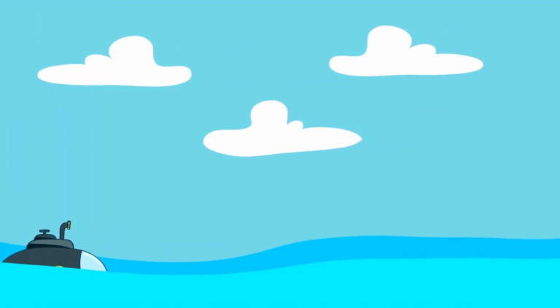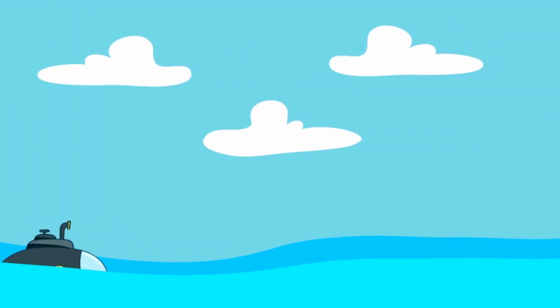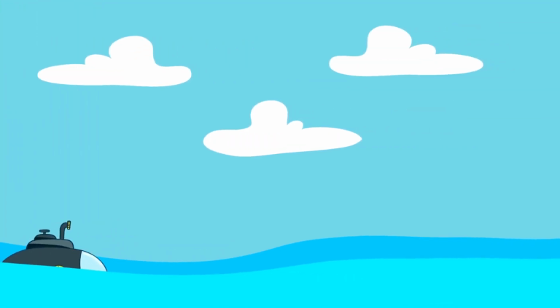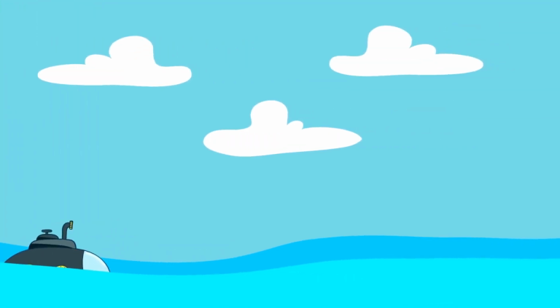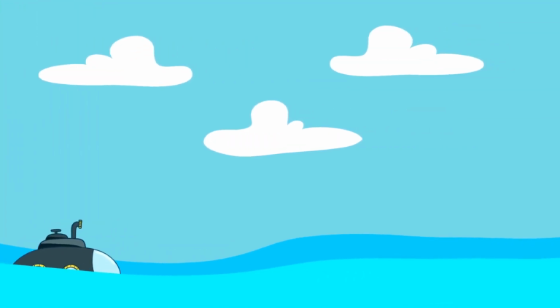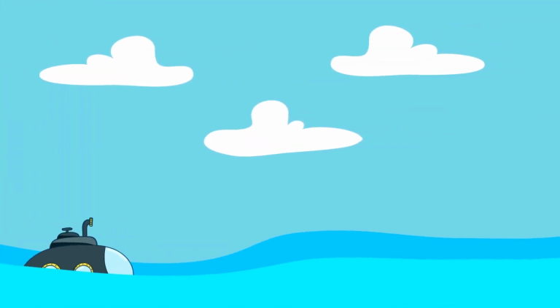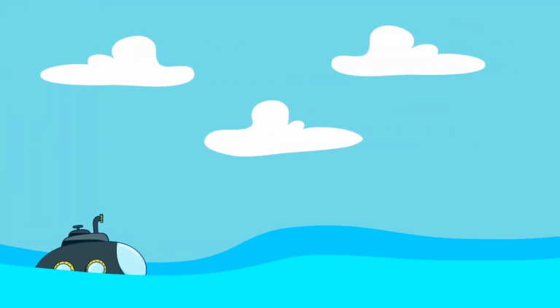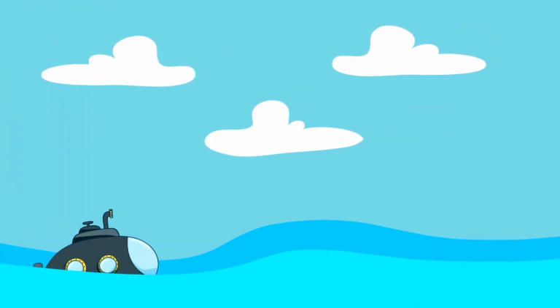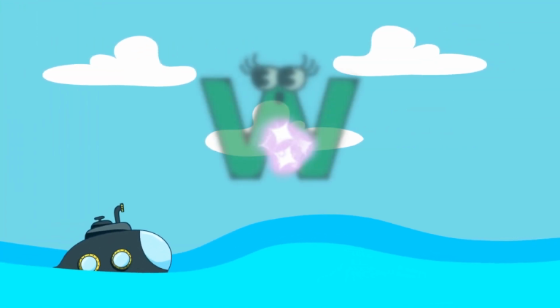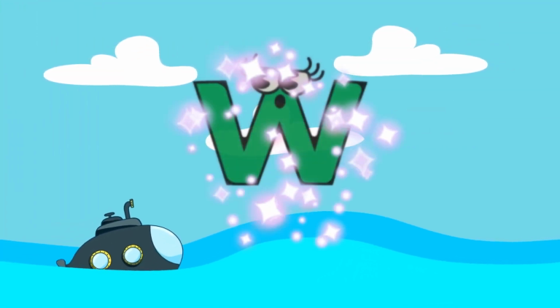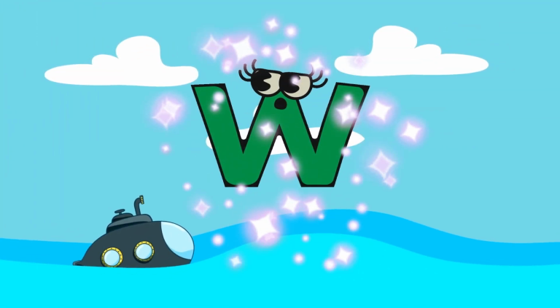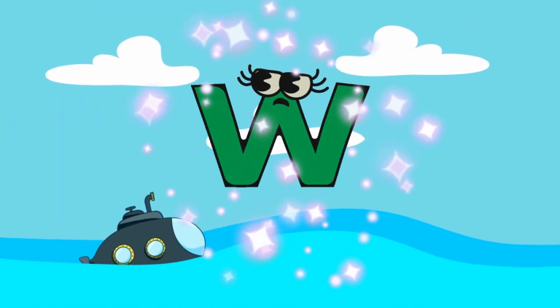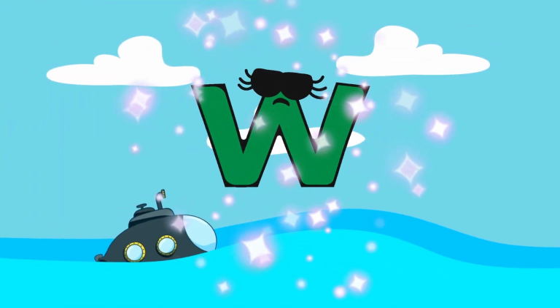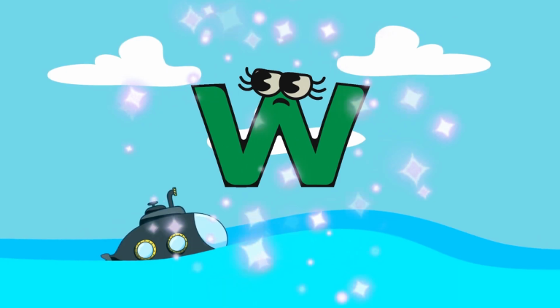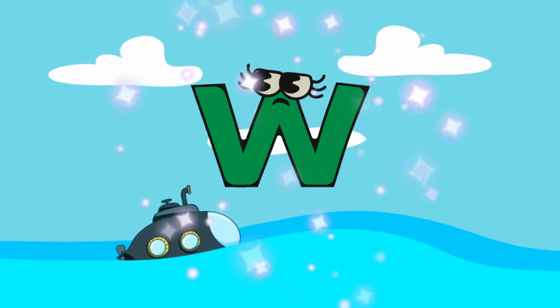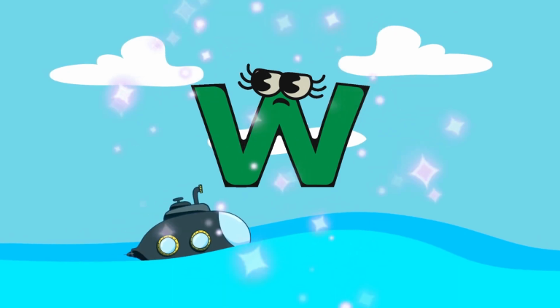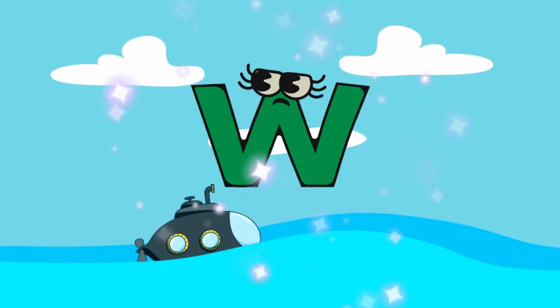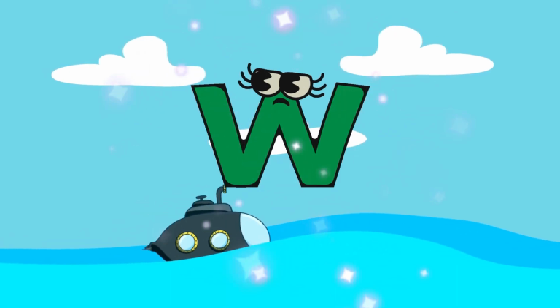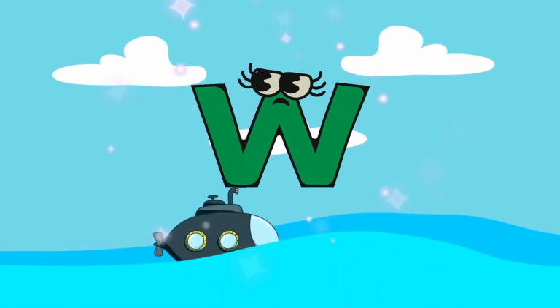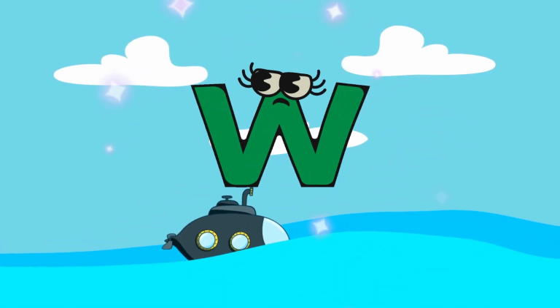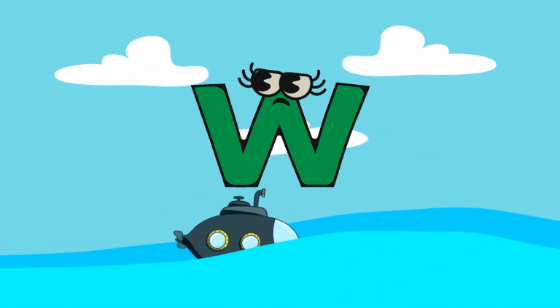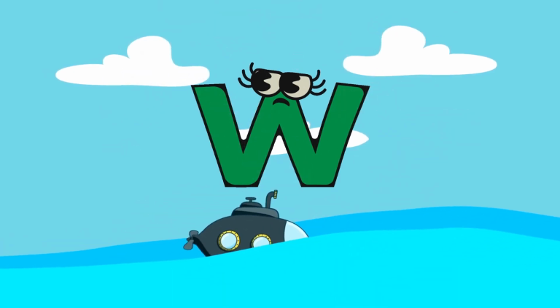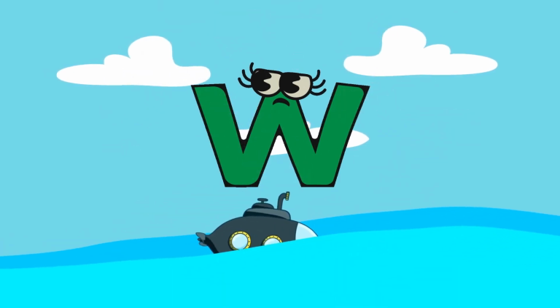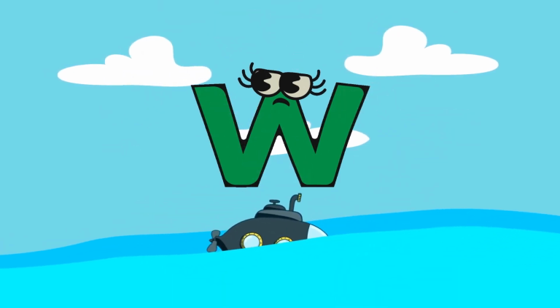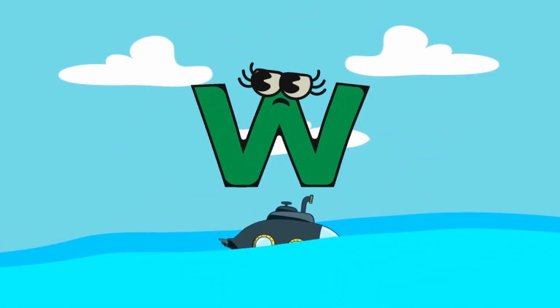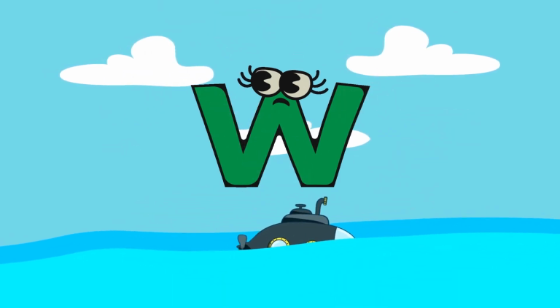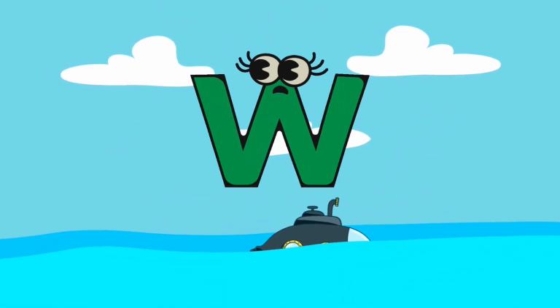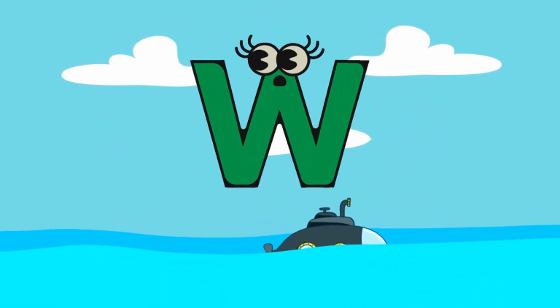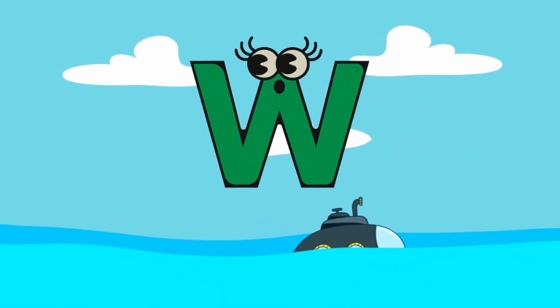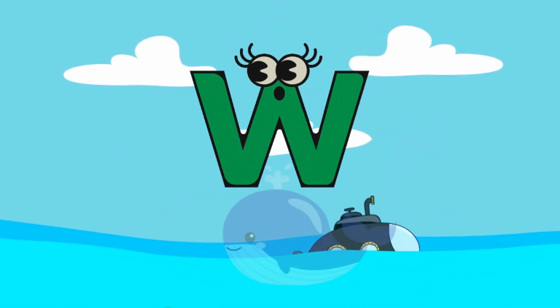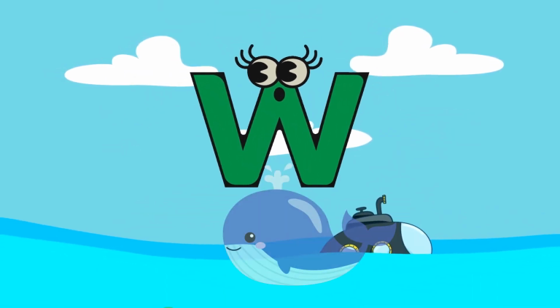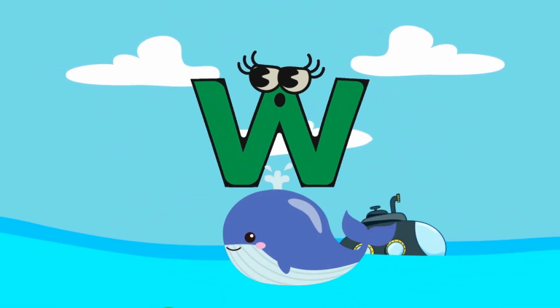Where is our next letter? Here is the final letter W! W is for Whale!